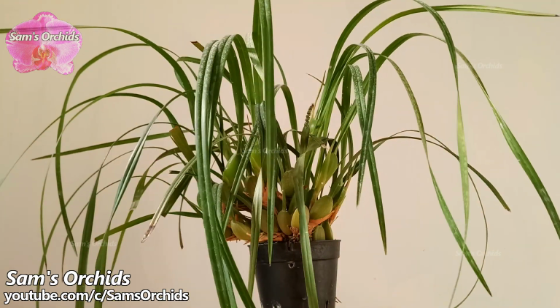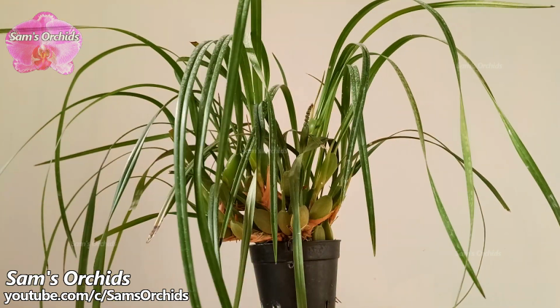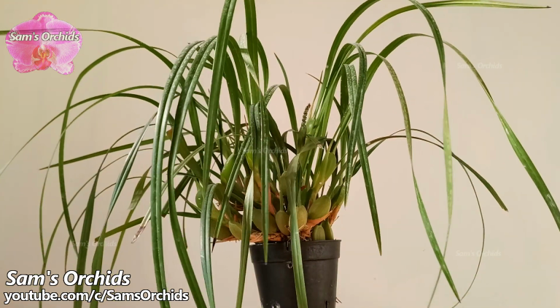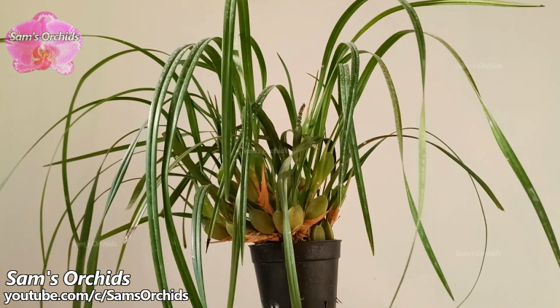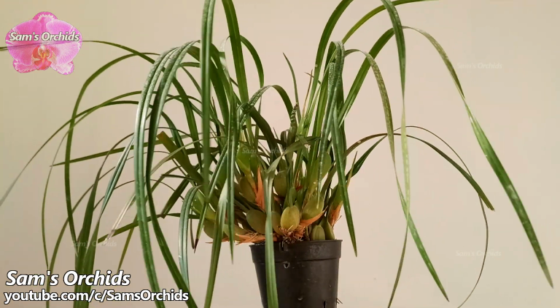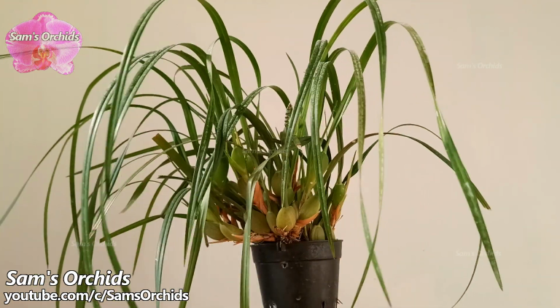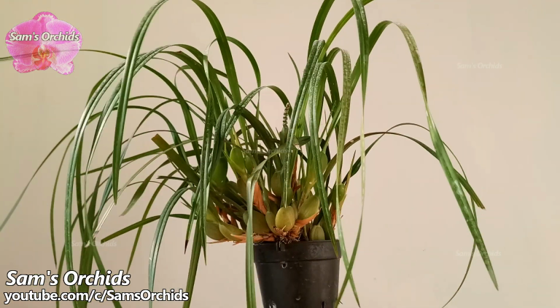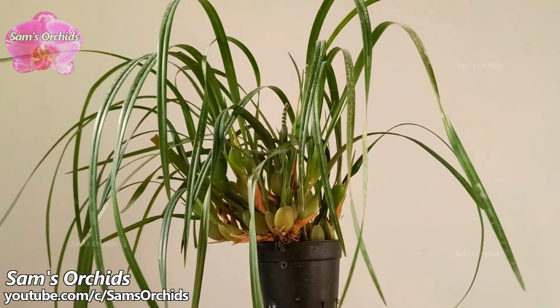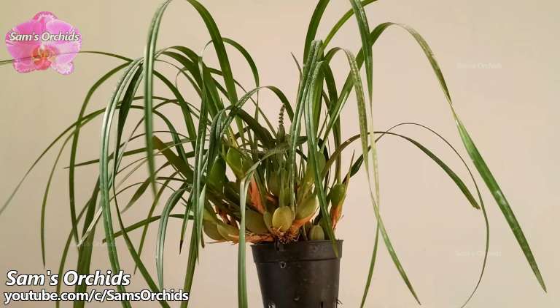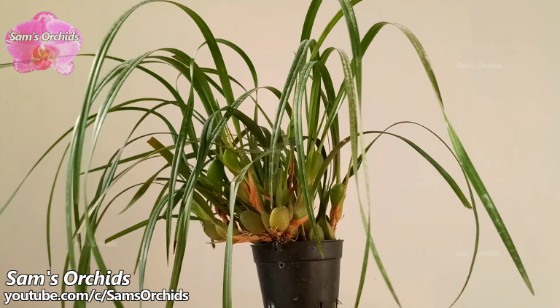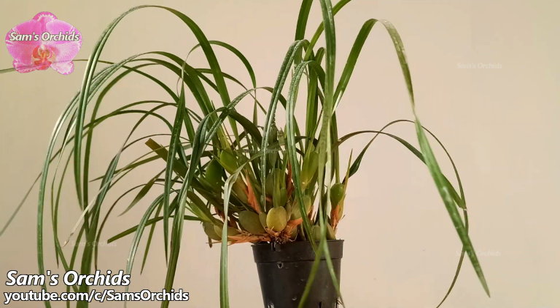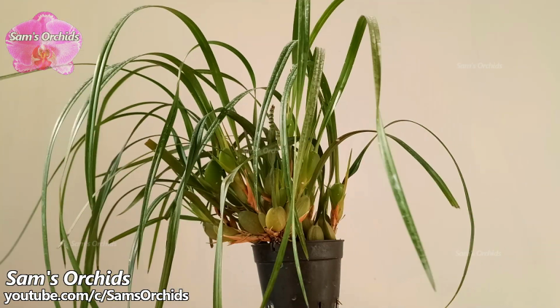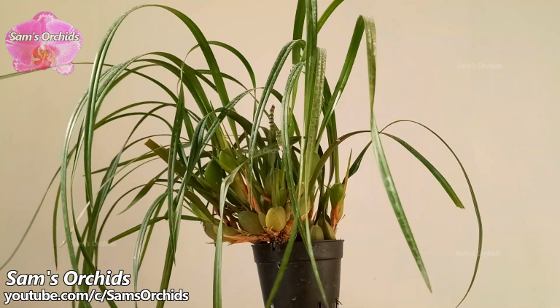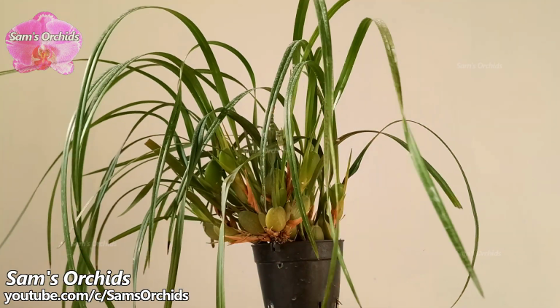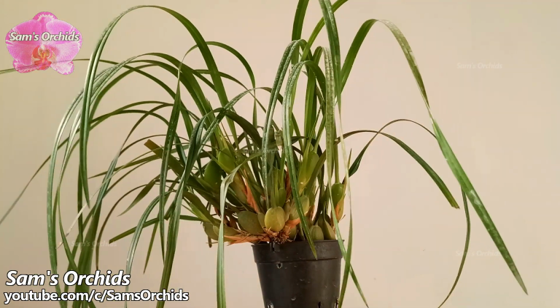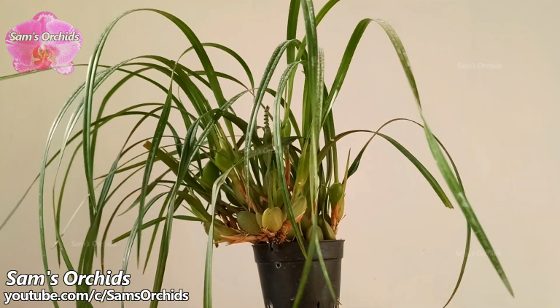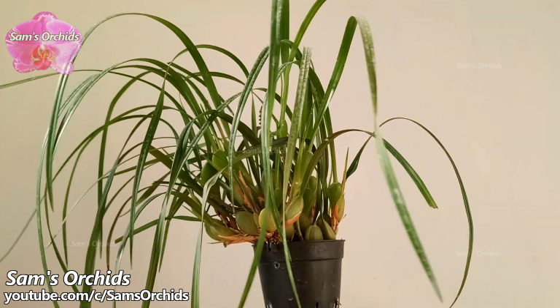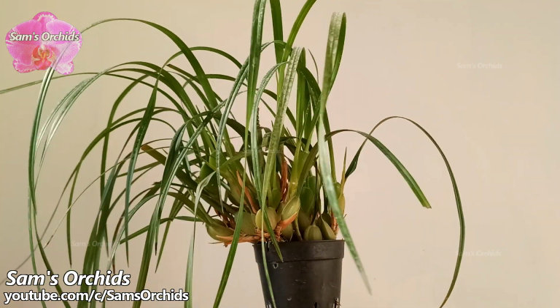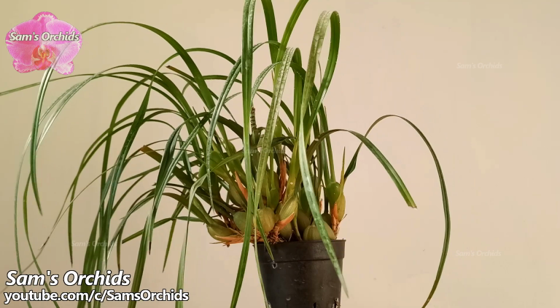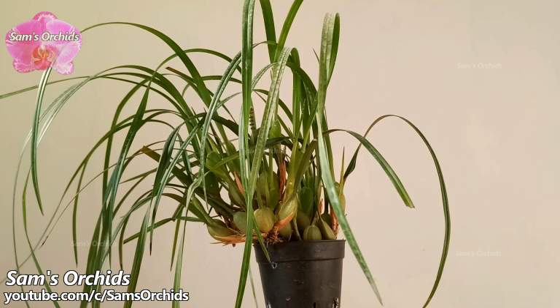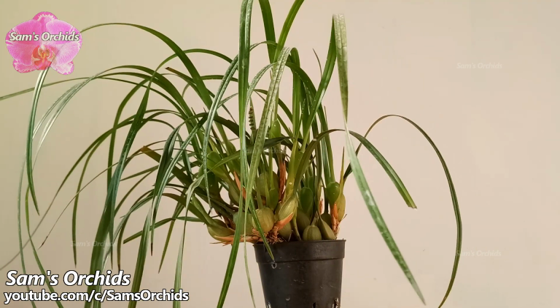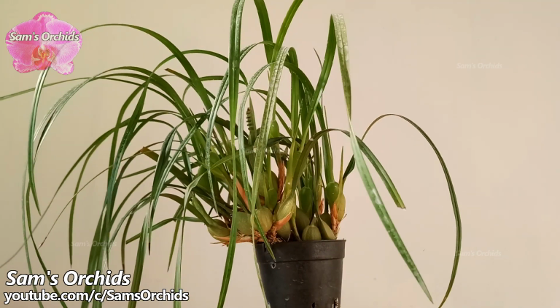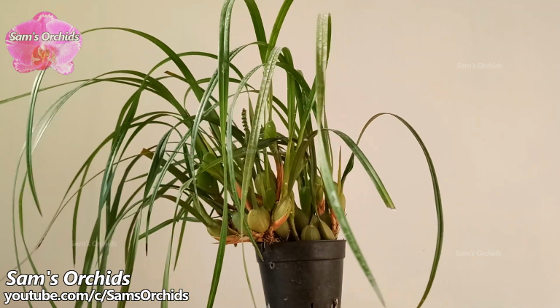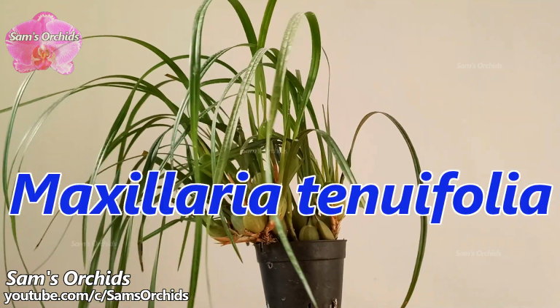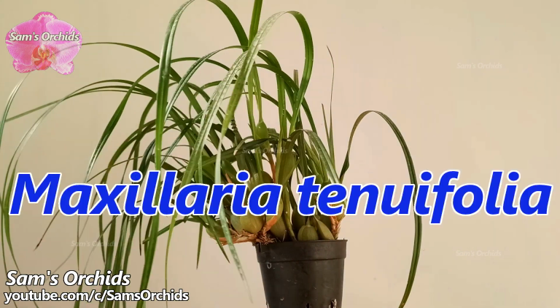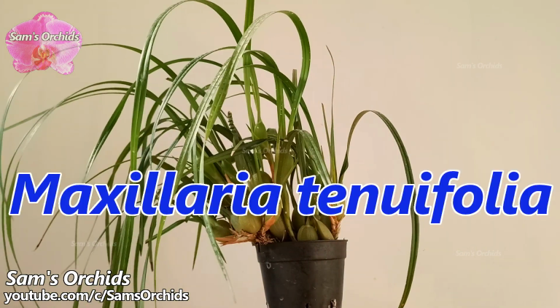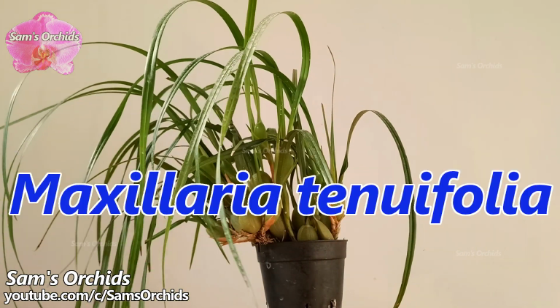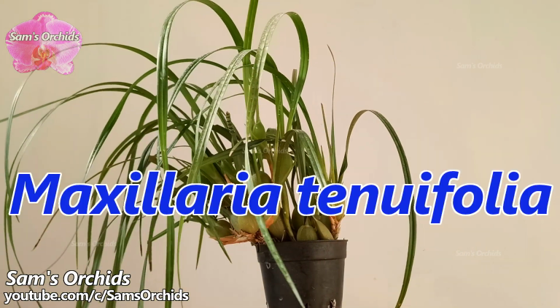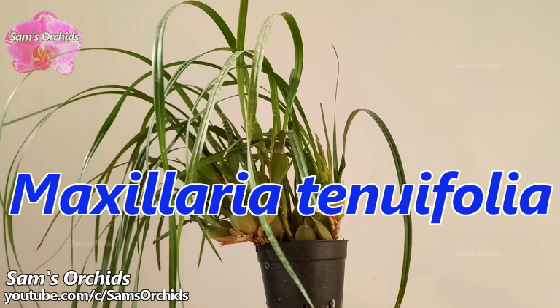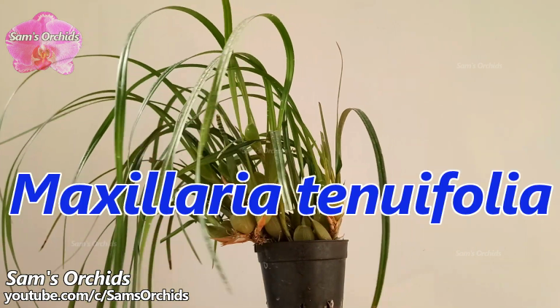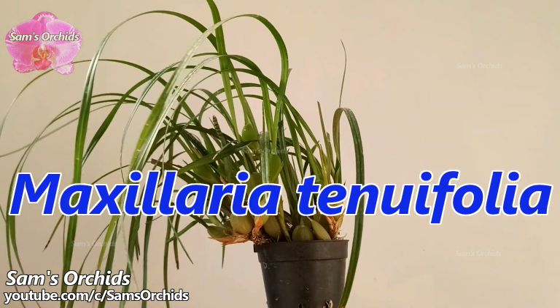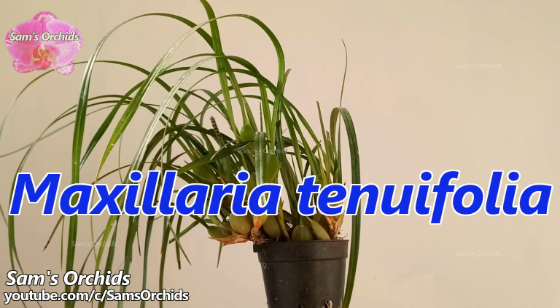Hi everyone, today we are going to take a look at this Maxillaria tenuifolia.